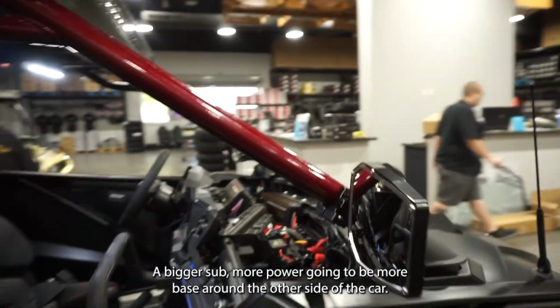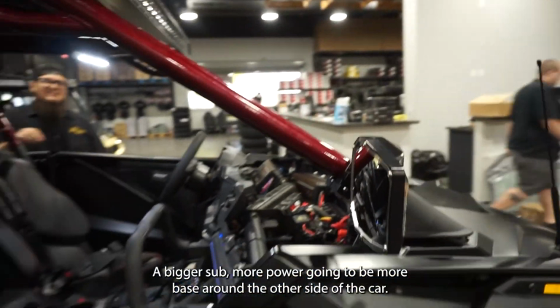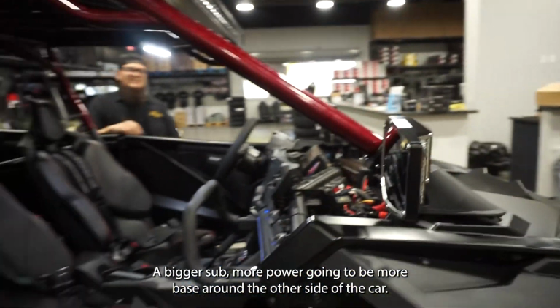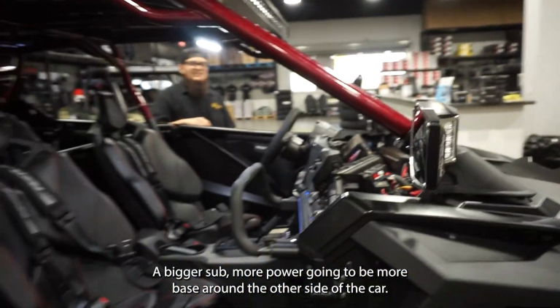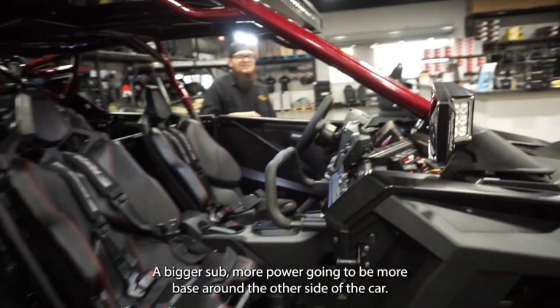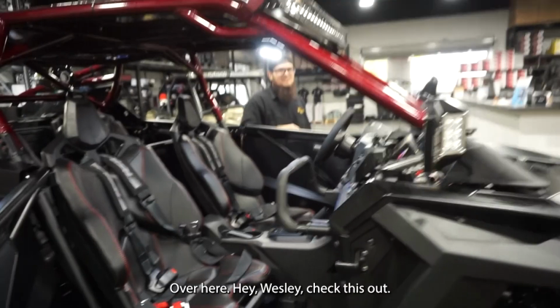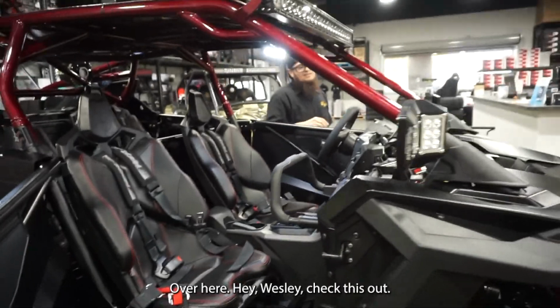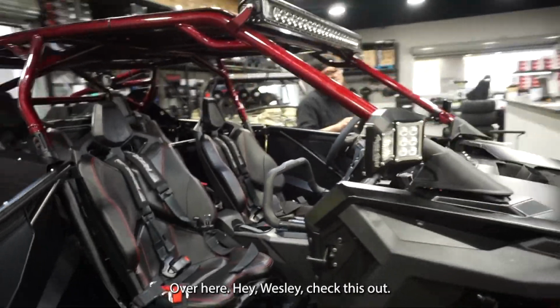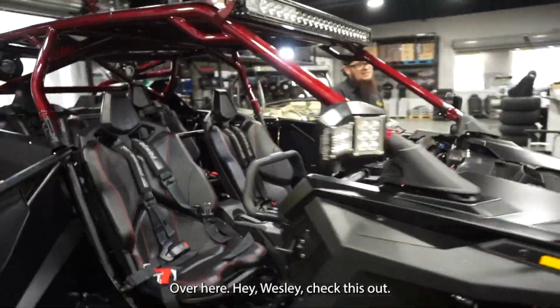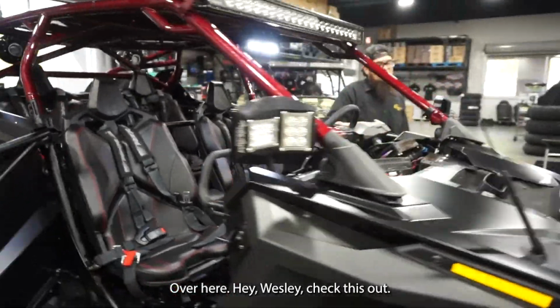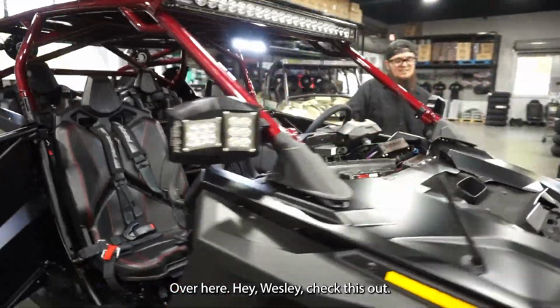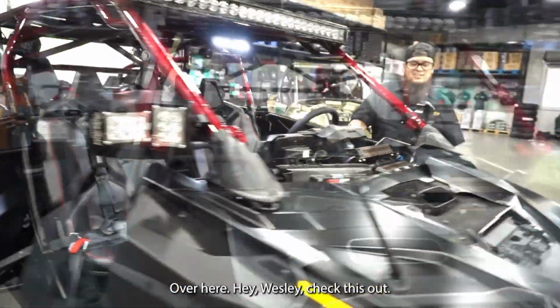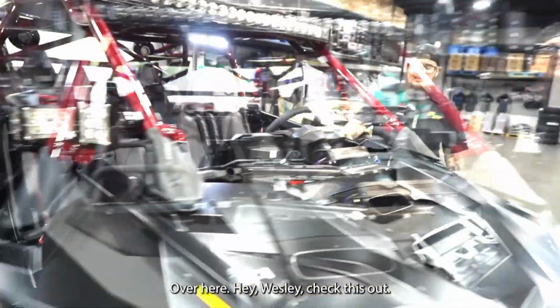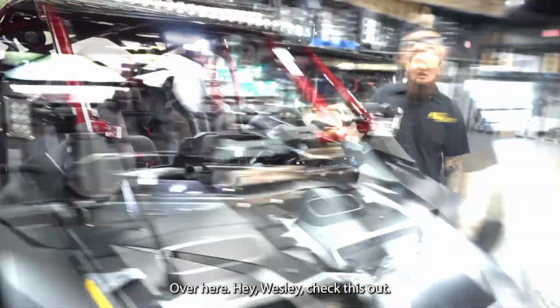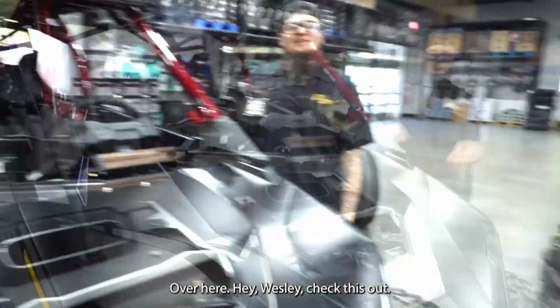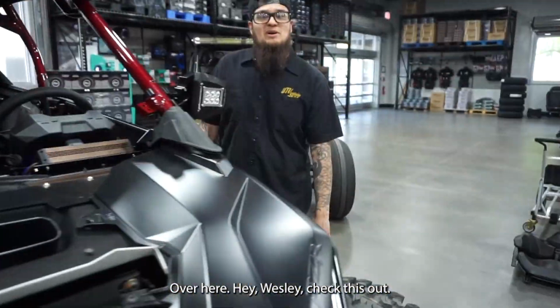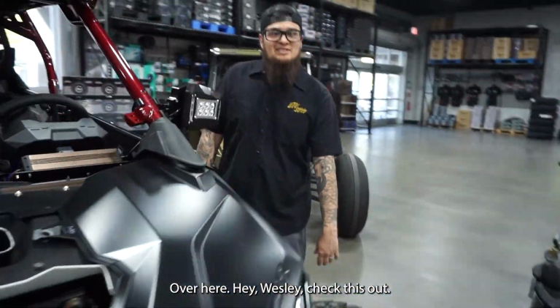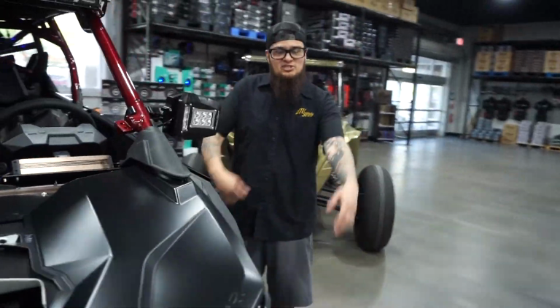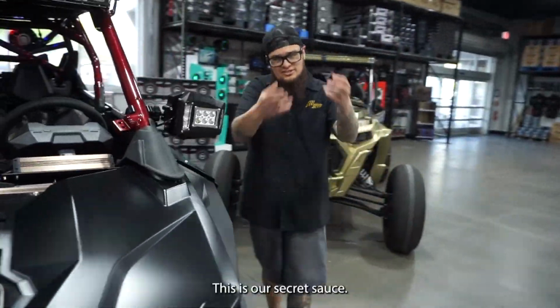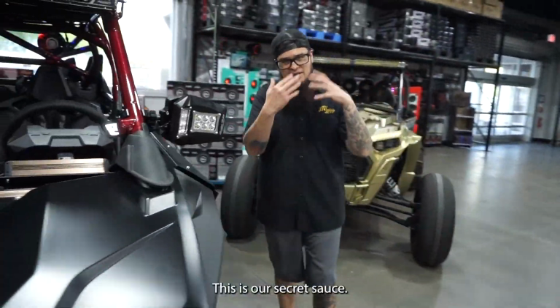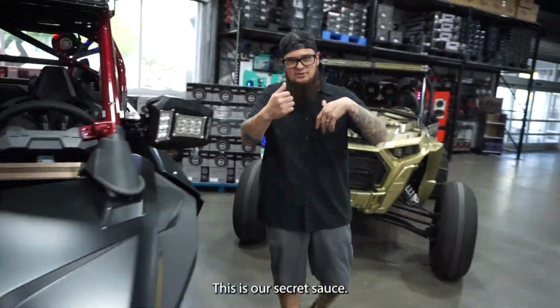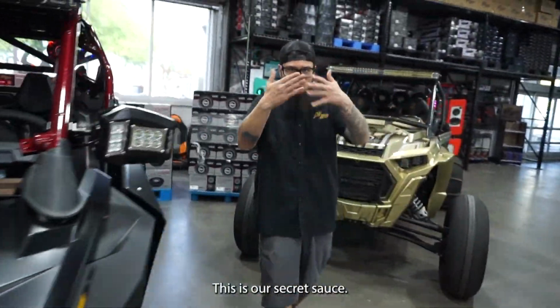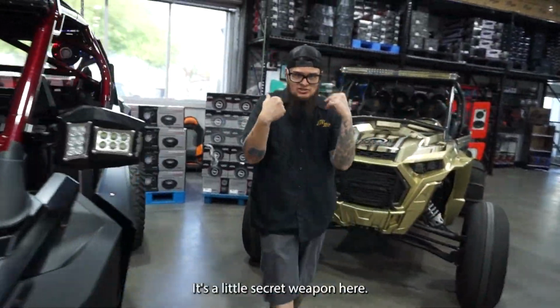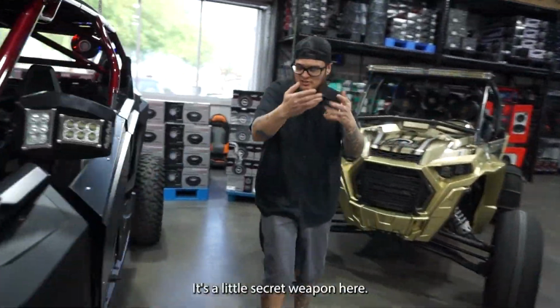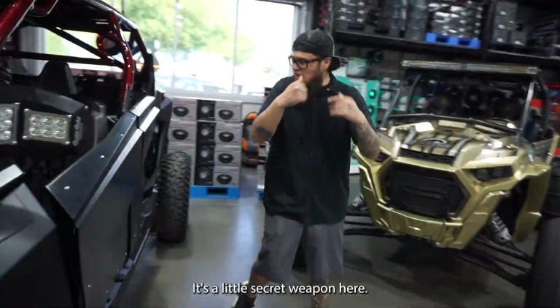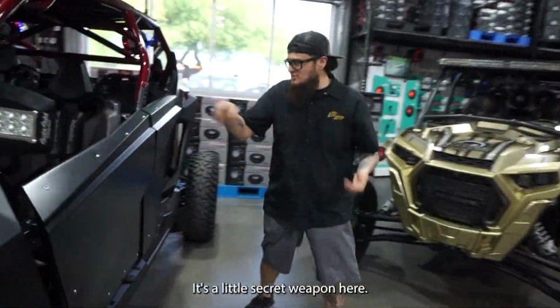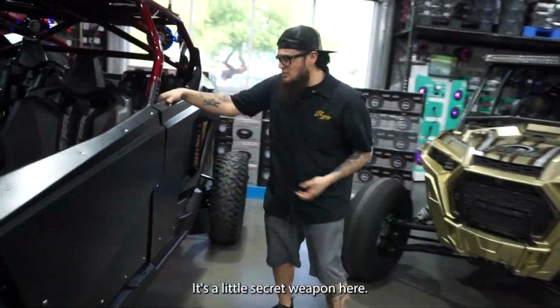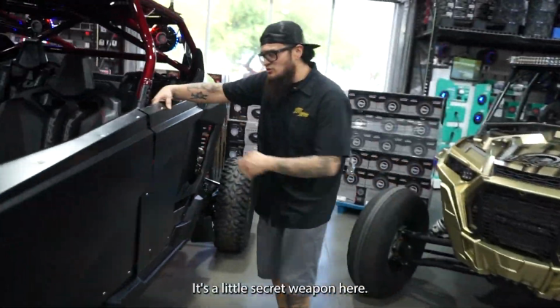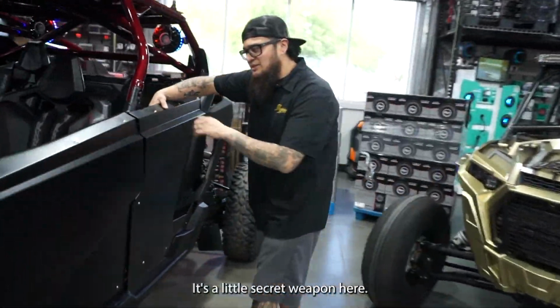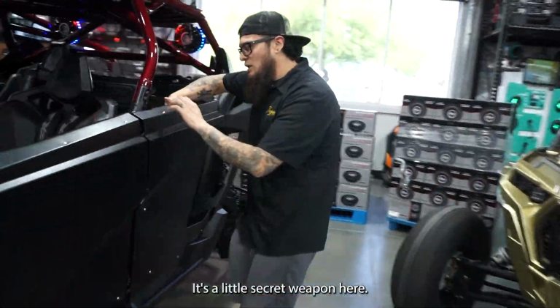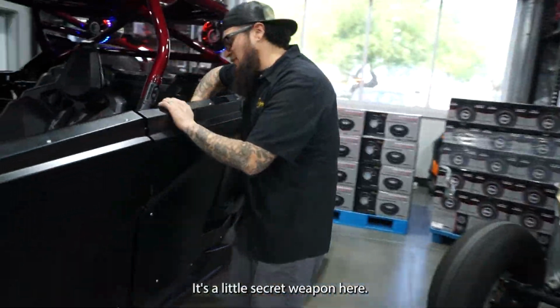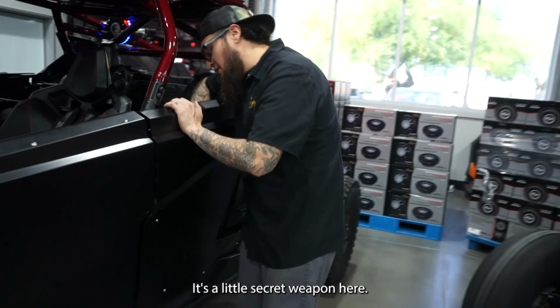Go around to the other side of the car over here. Hey Wesley, check this out — this is our secret sauce, this is our little secret weapon here.